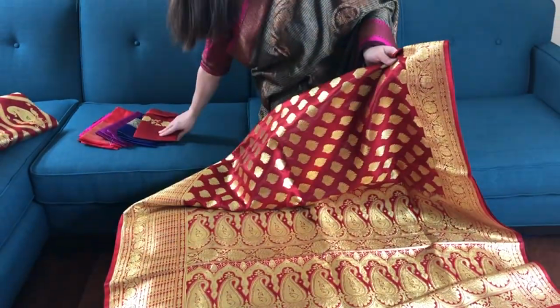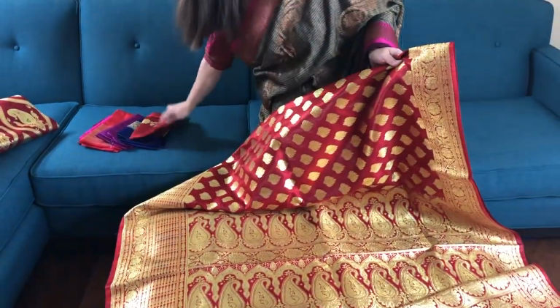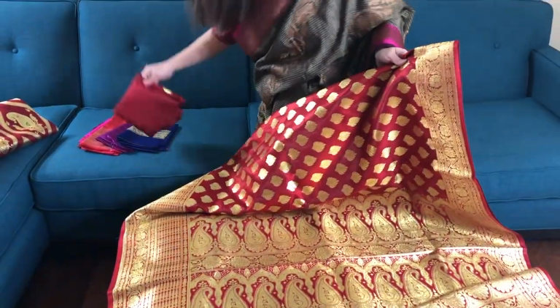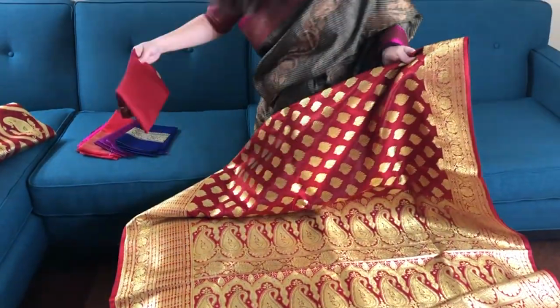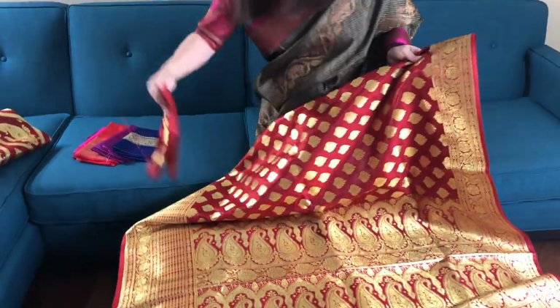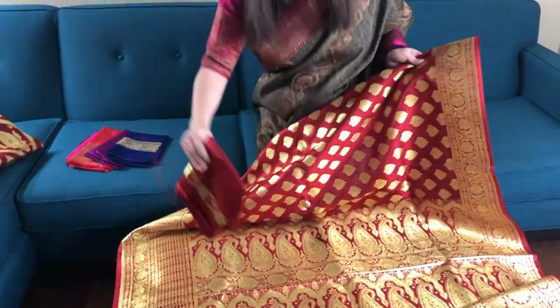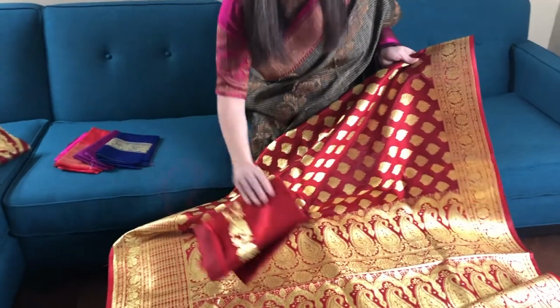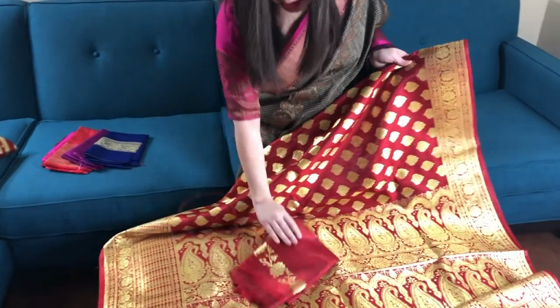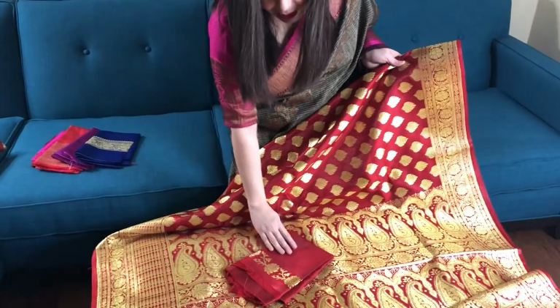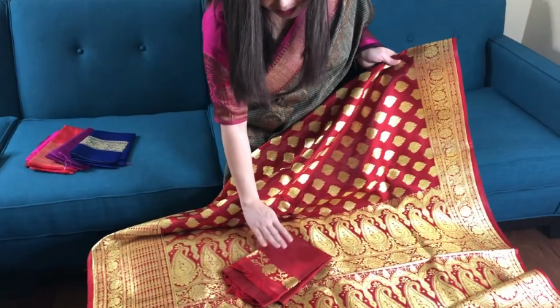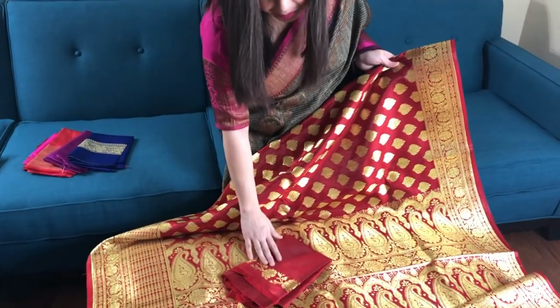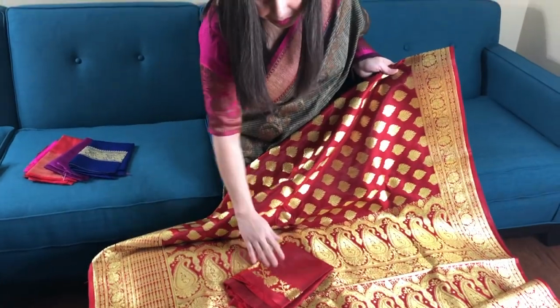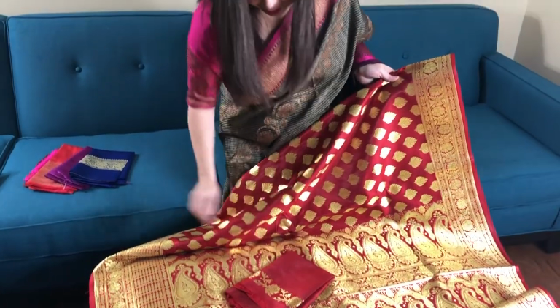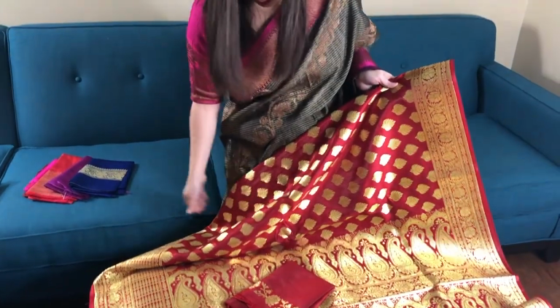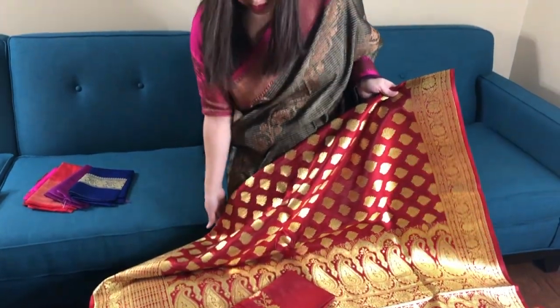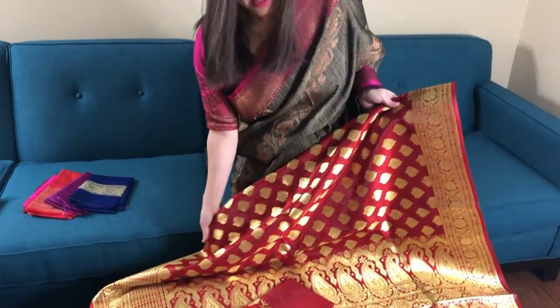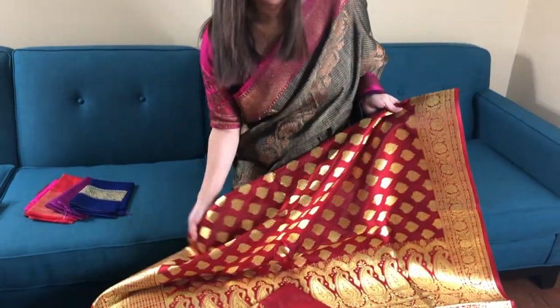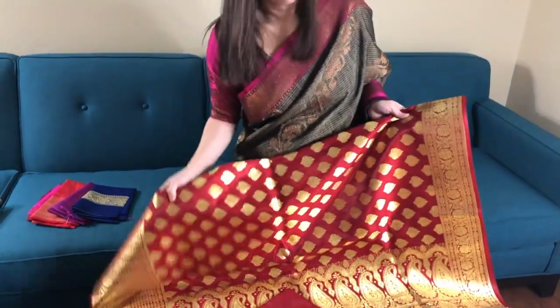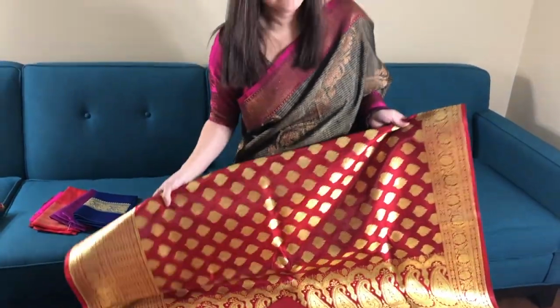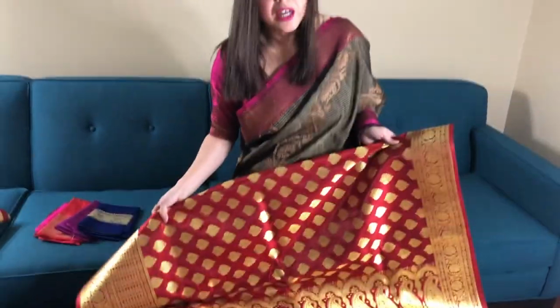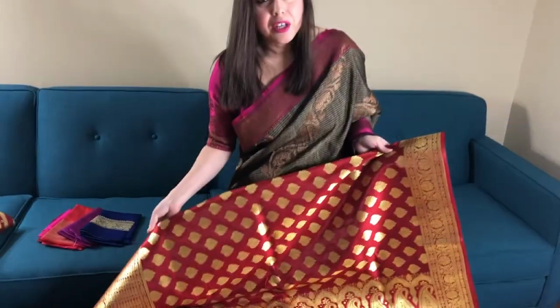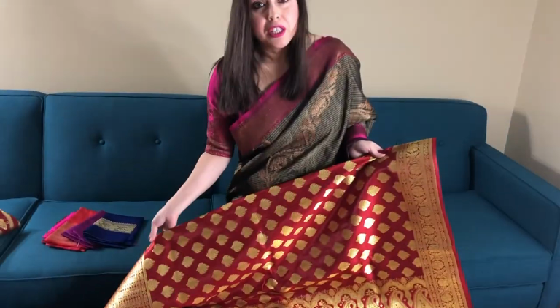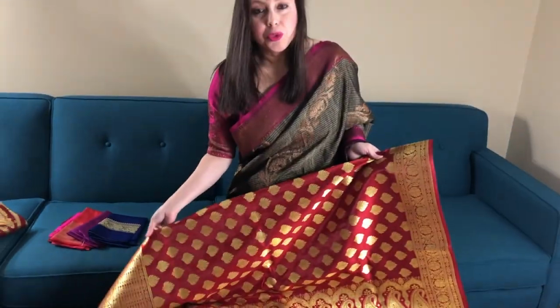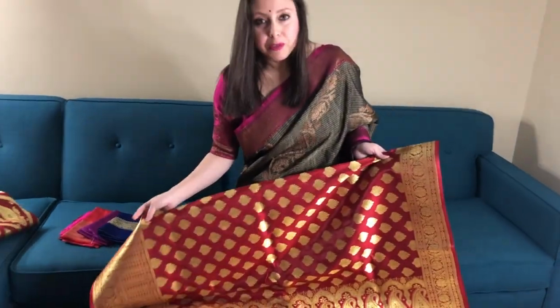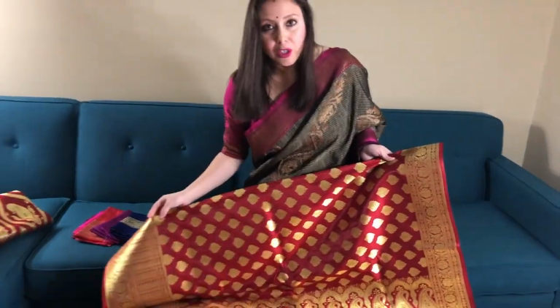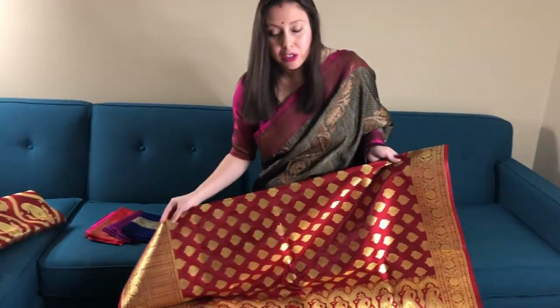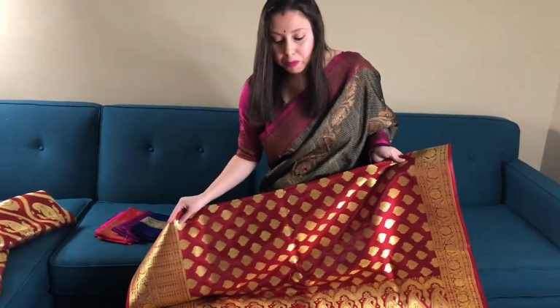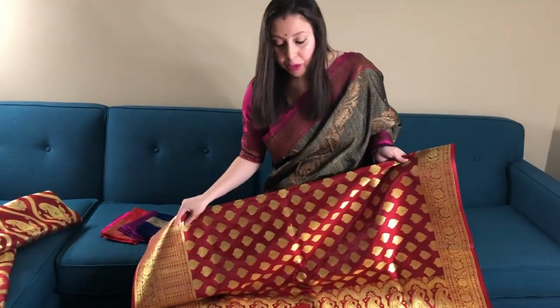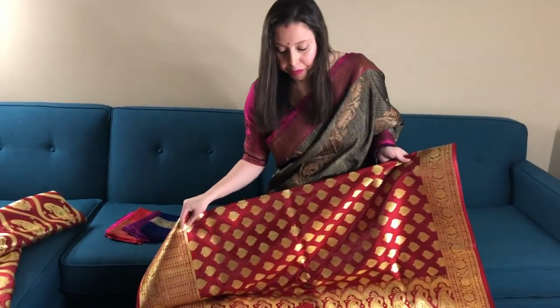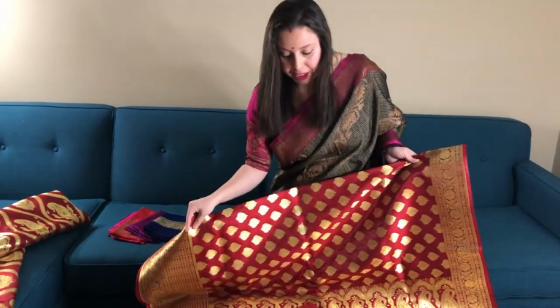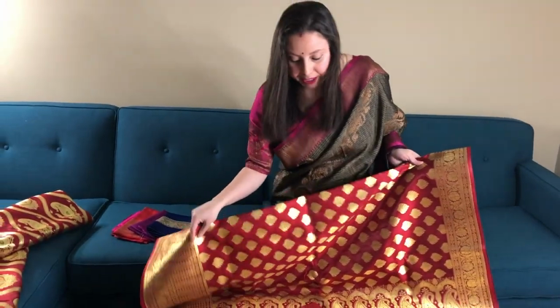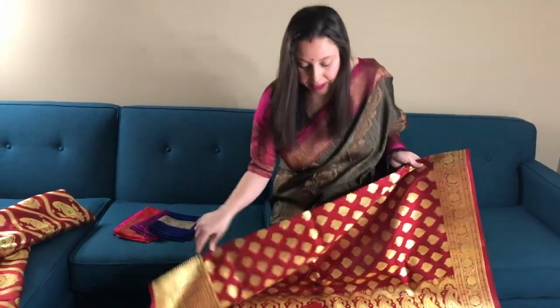This is the blouse piece, and this is one hundred and twelve dollars and fifty cents.